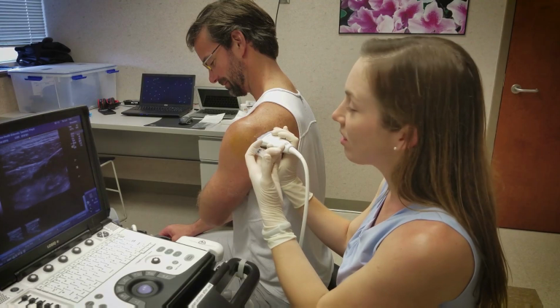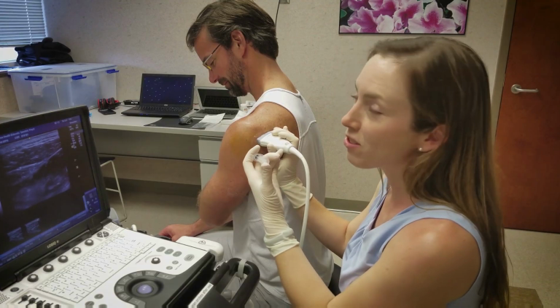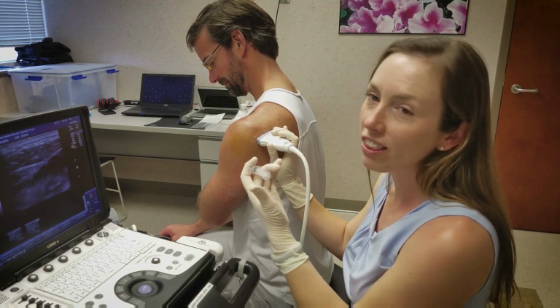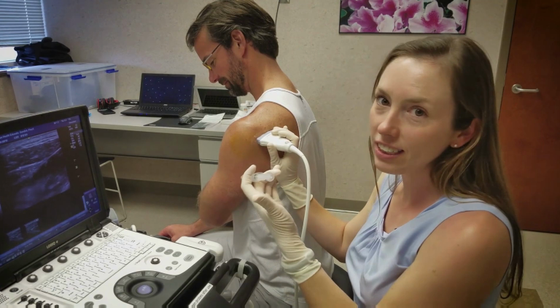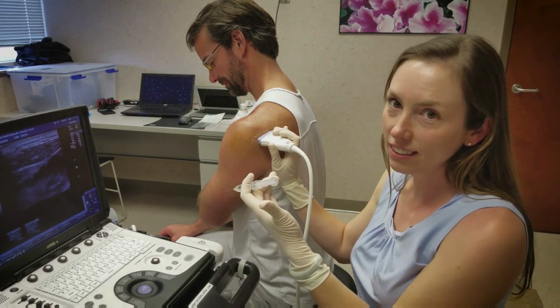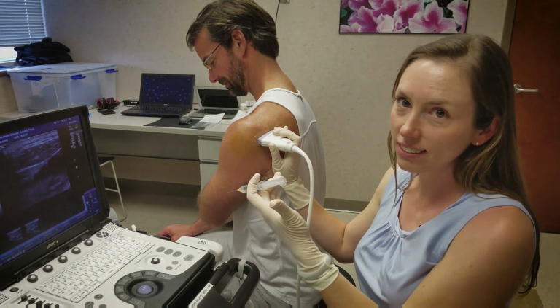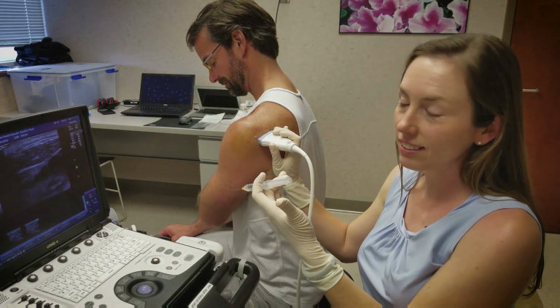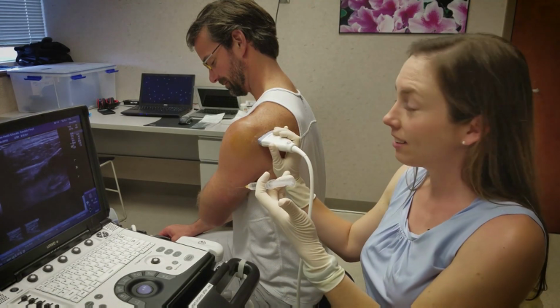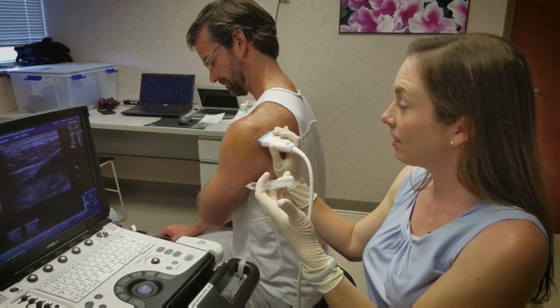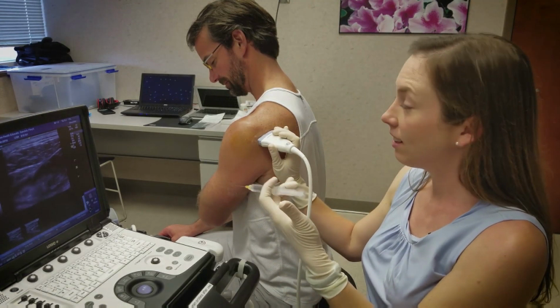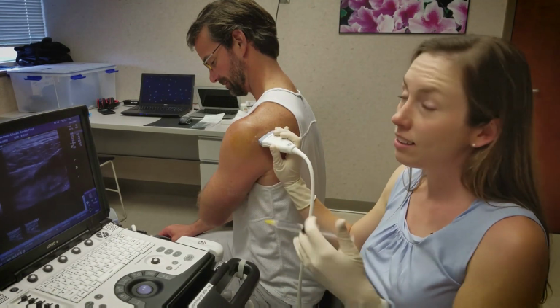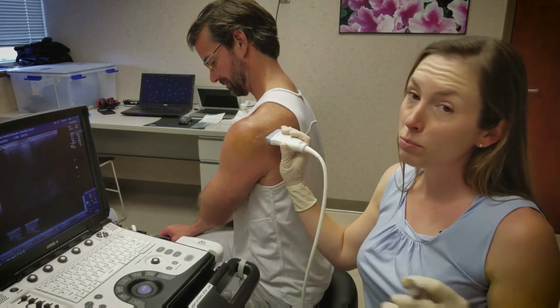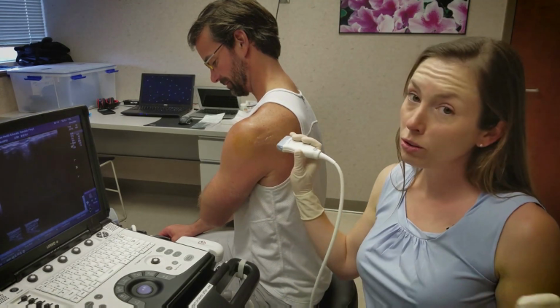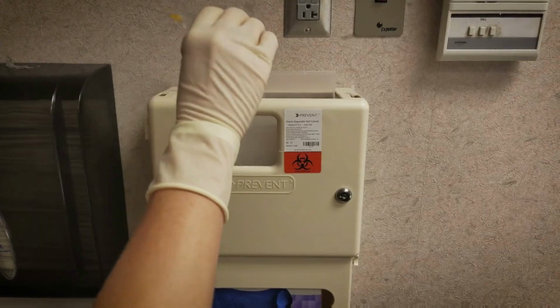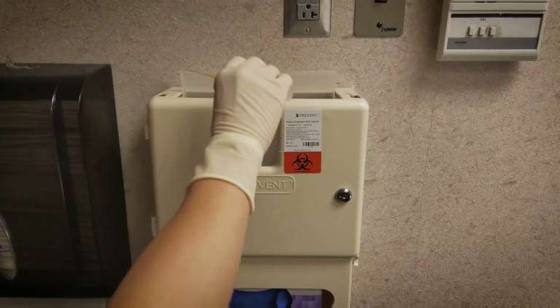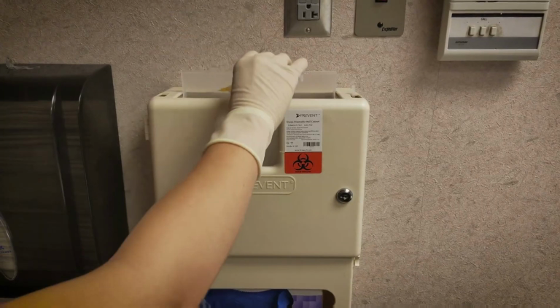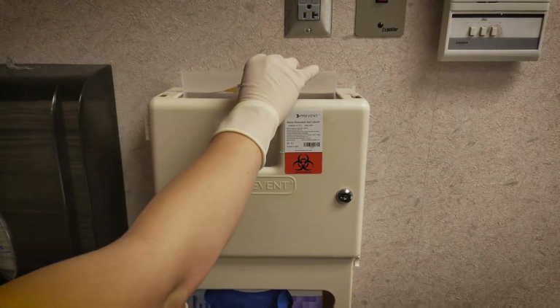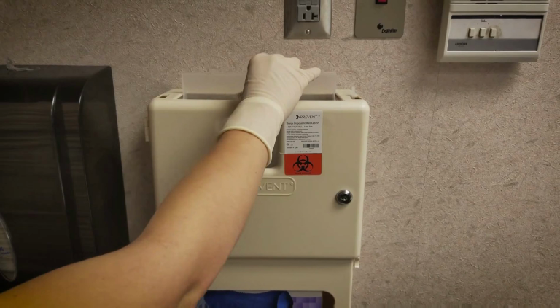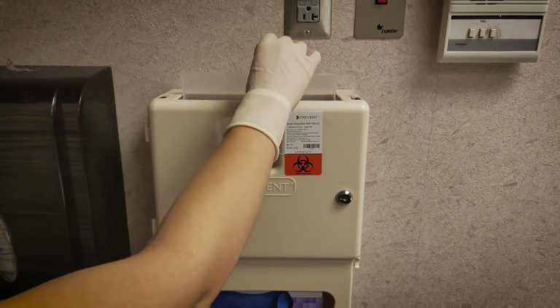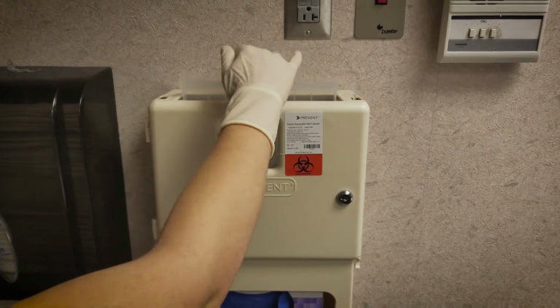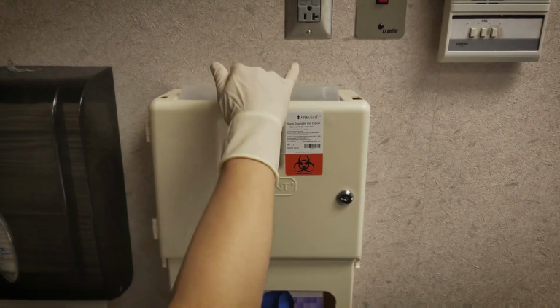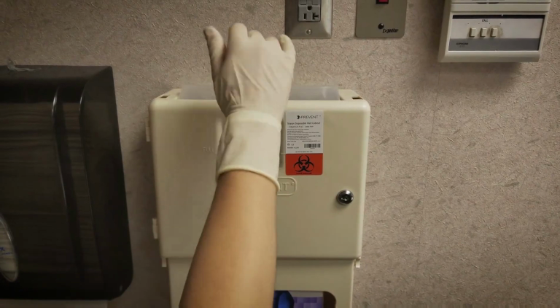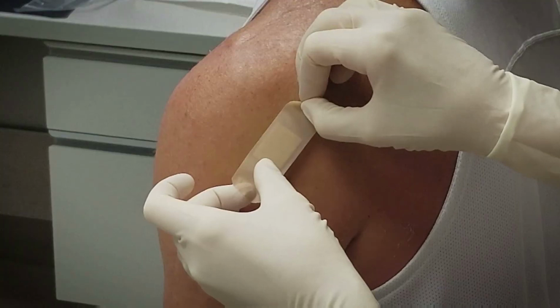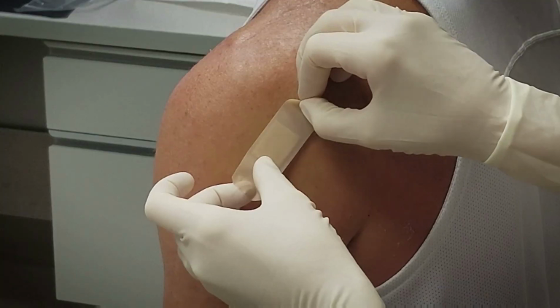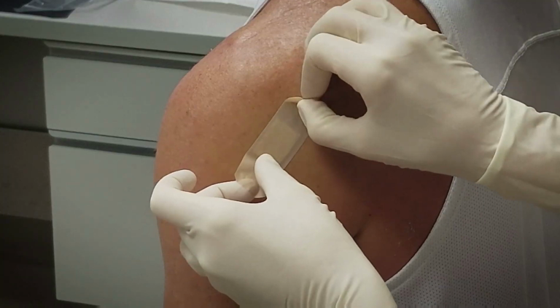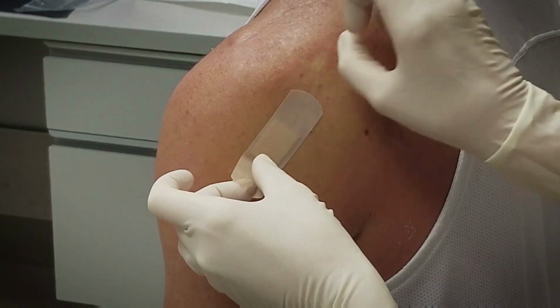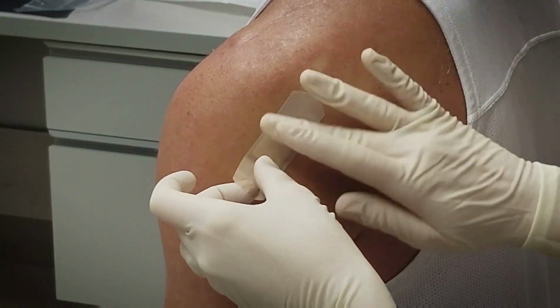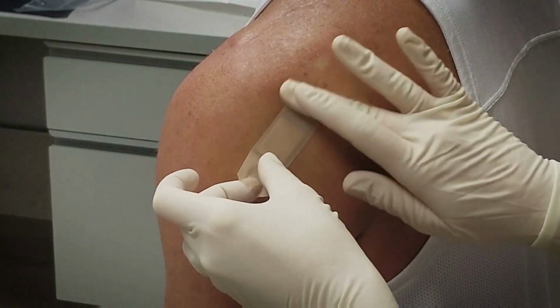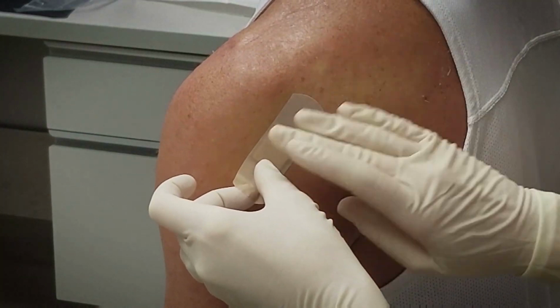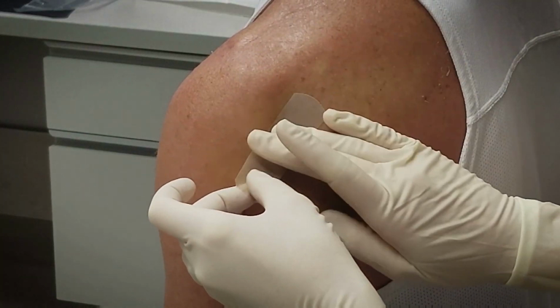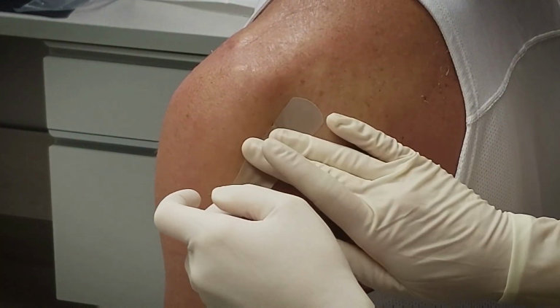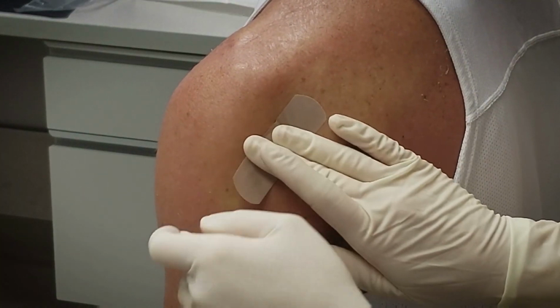Withdraw the needle, dispose of it properly, and cover the area with a clean bandage.